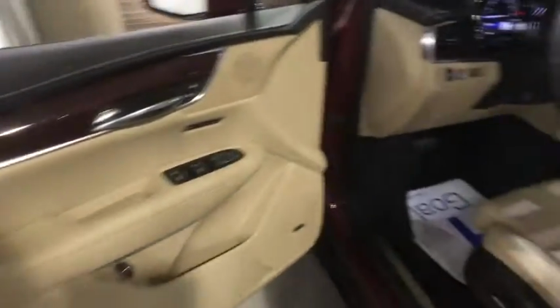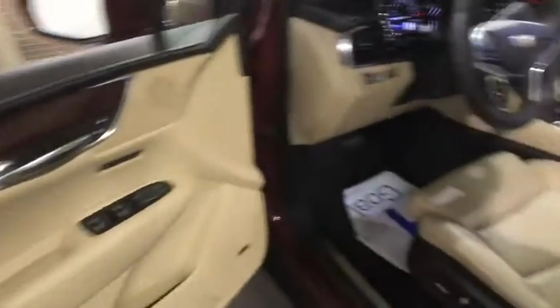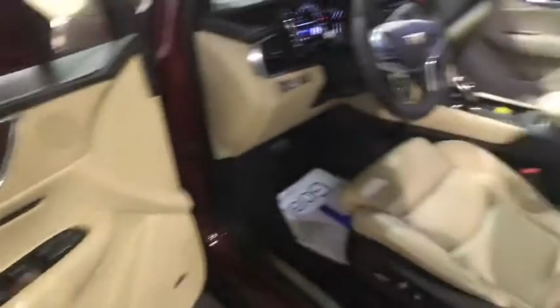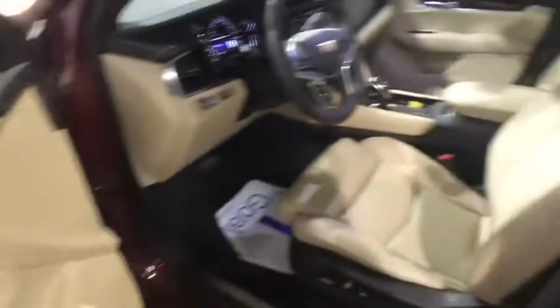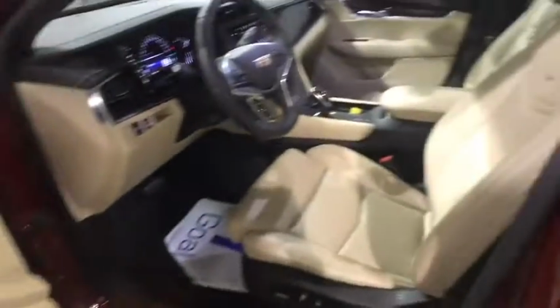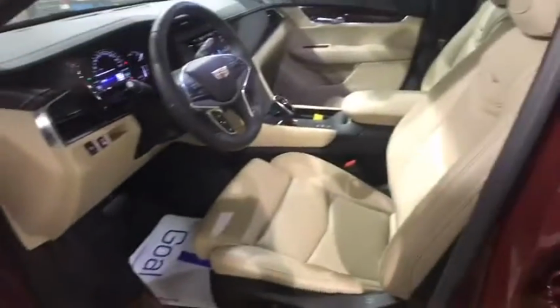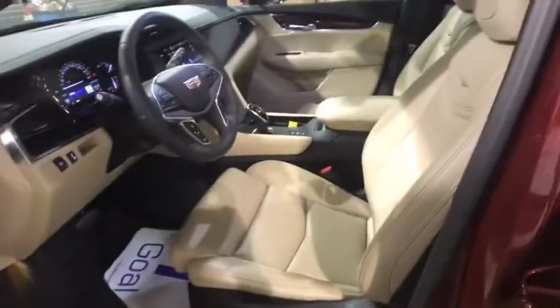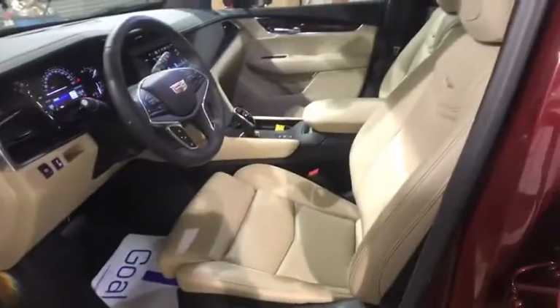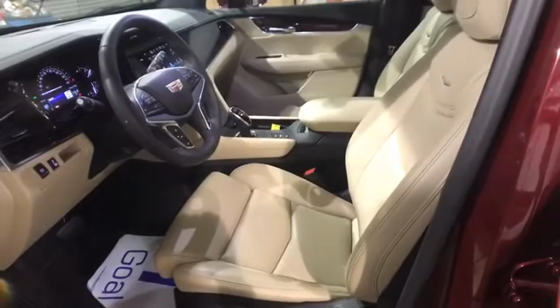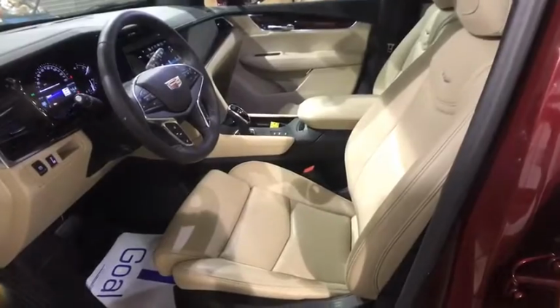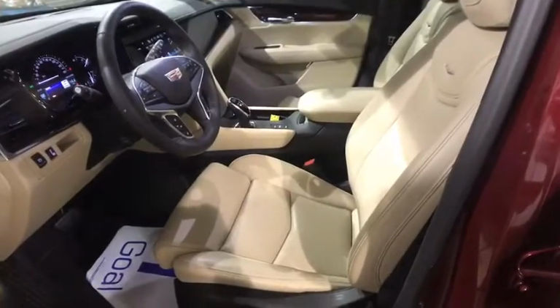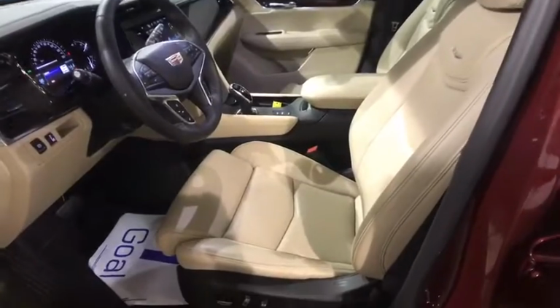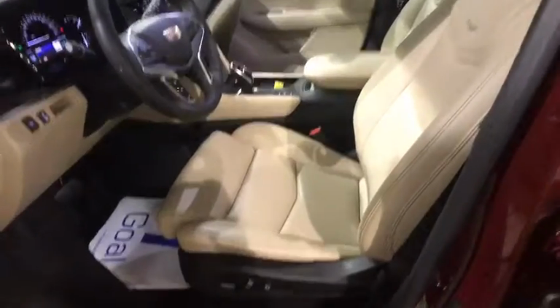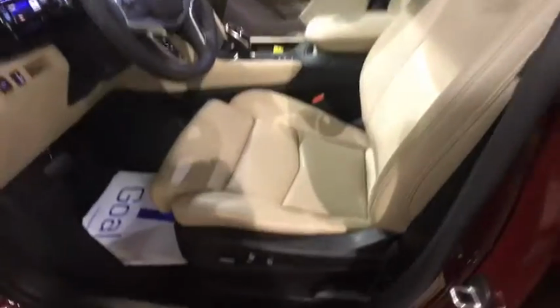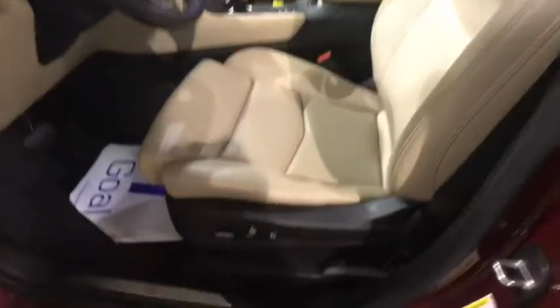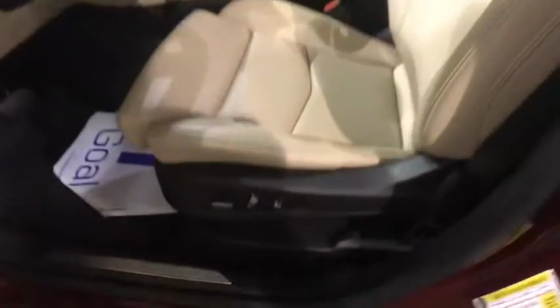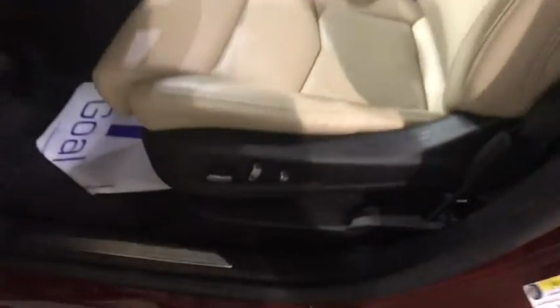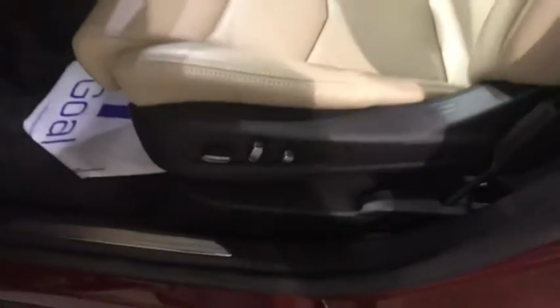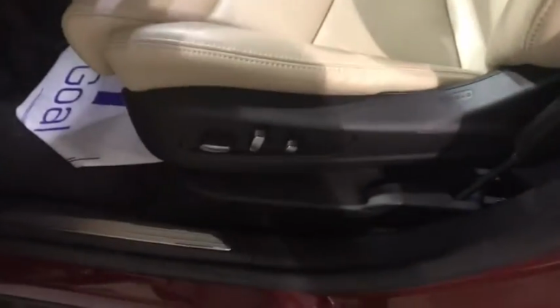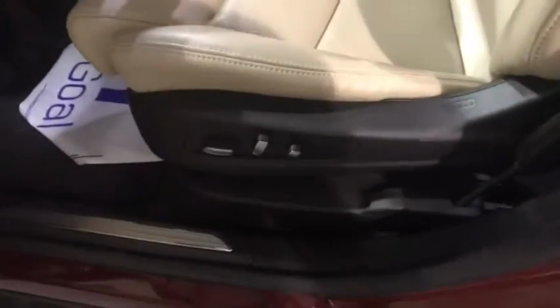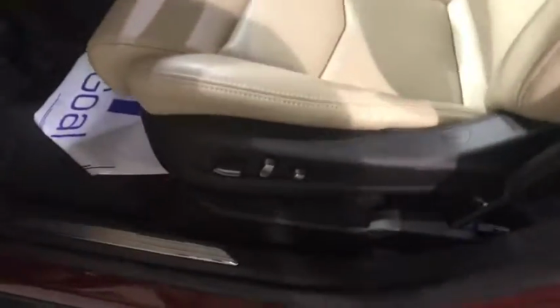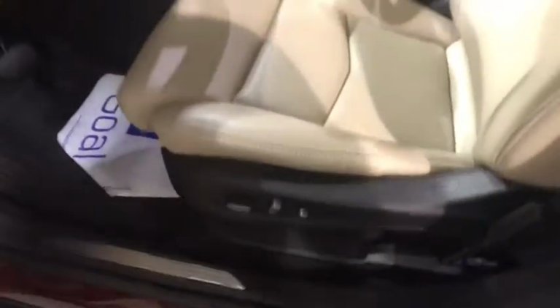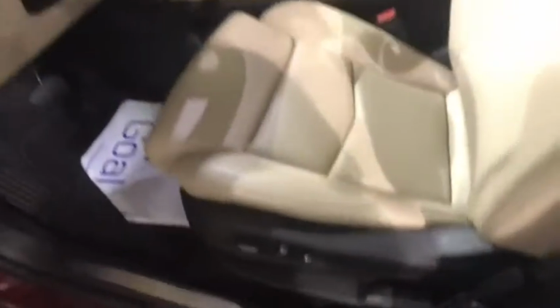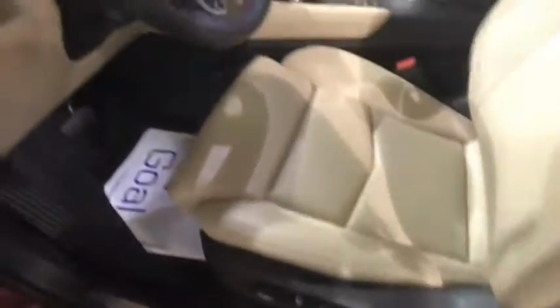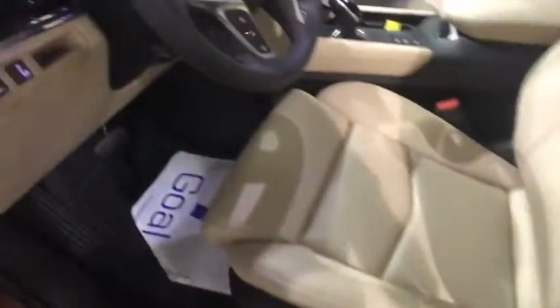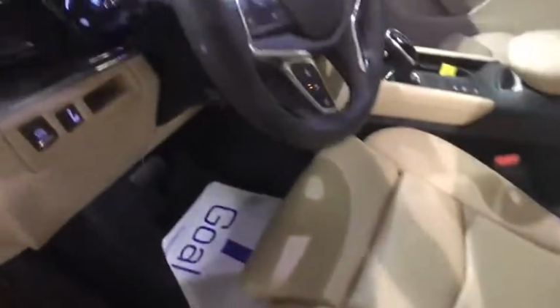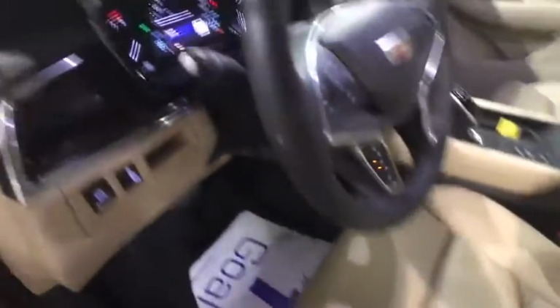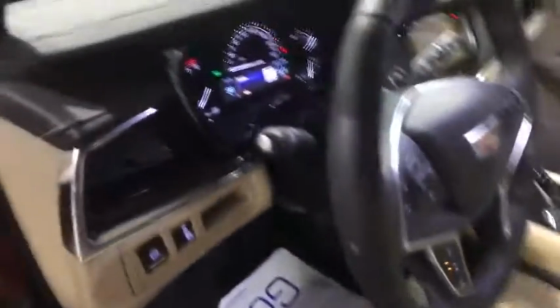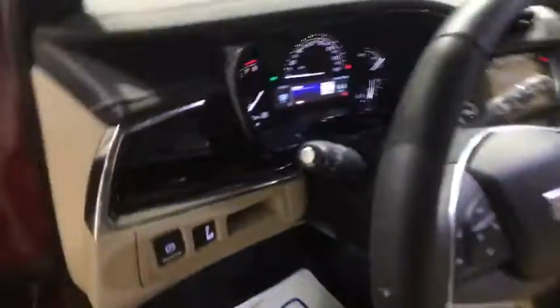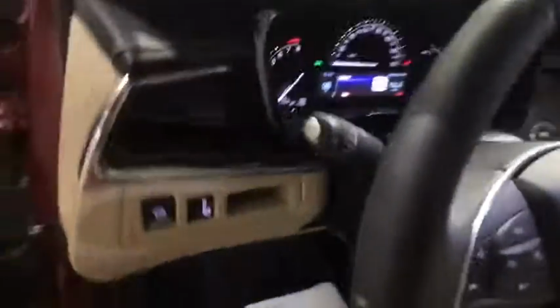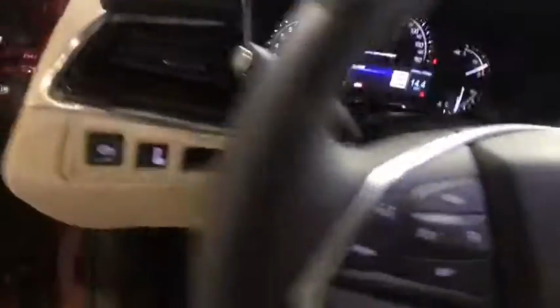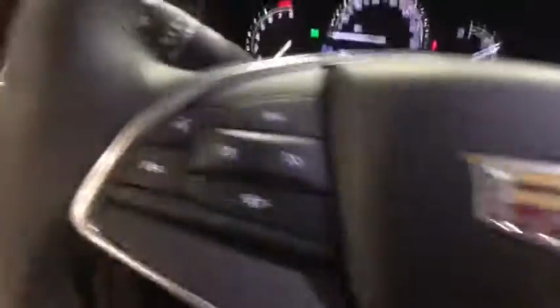This vehicle has less than 7,000 miles. Here are some of this vehicle's great options.